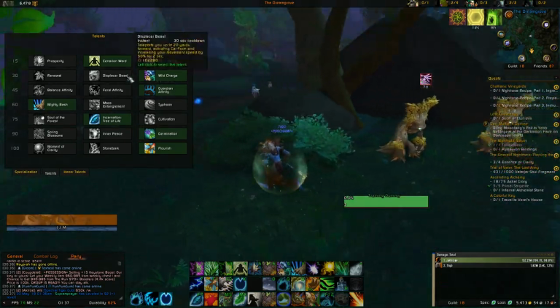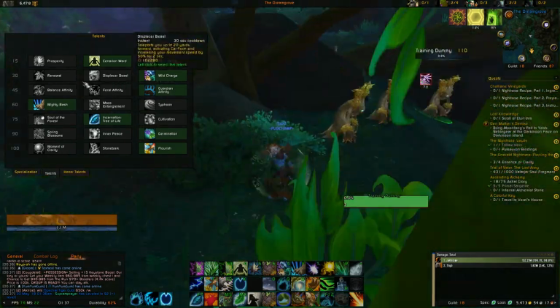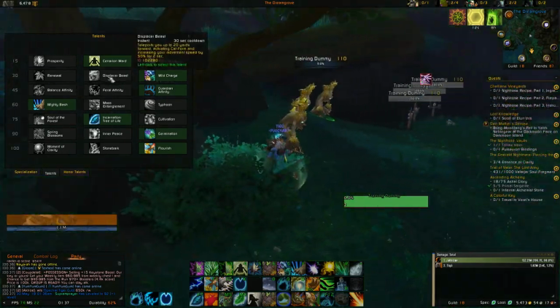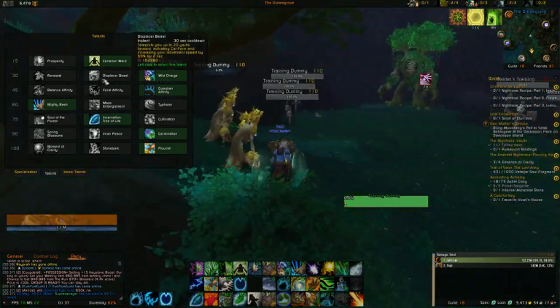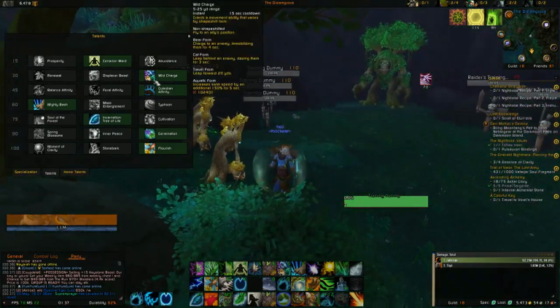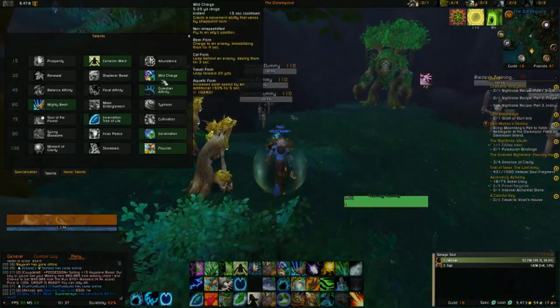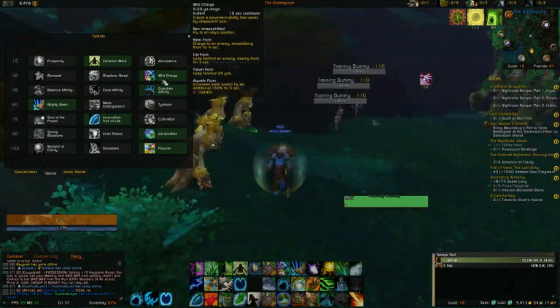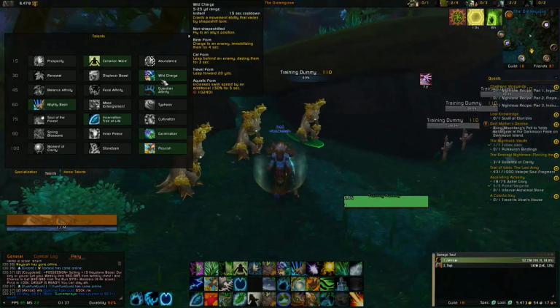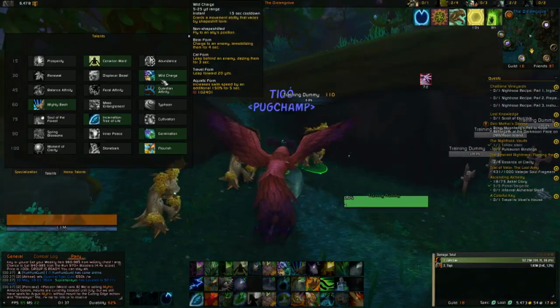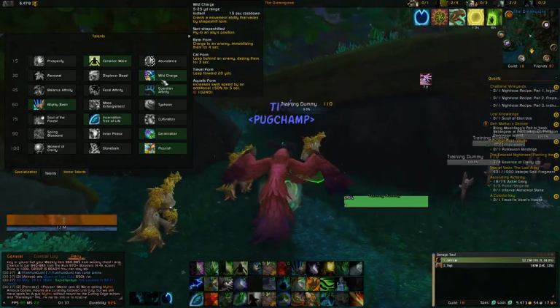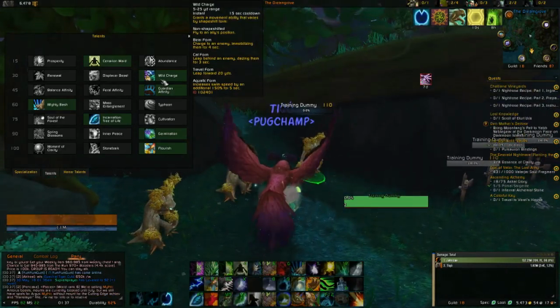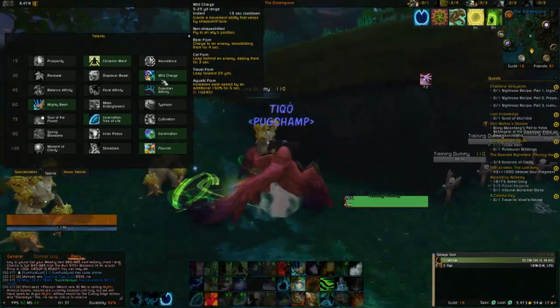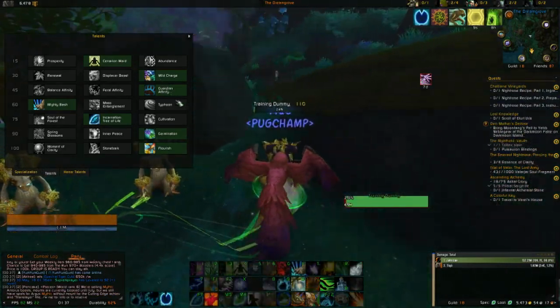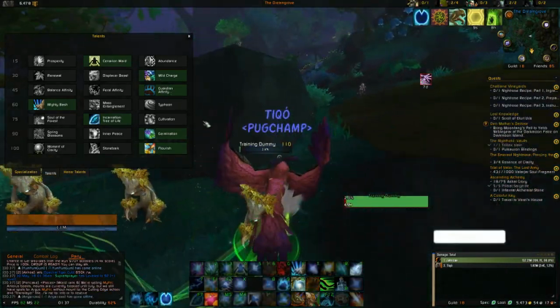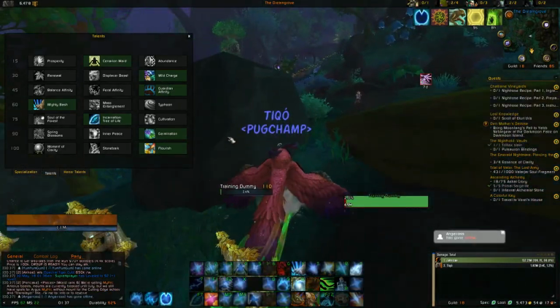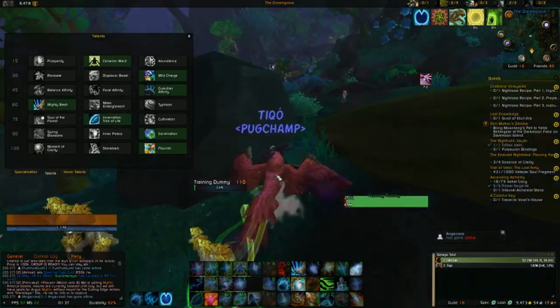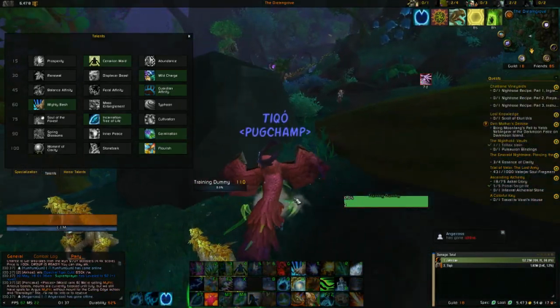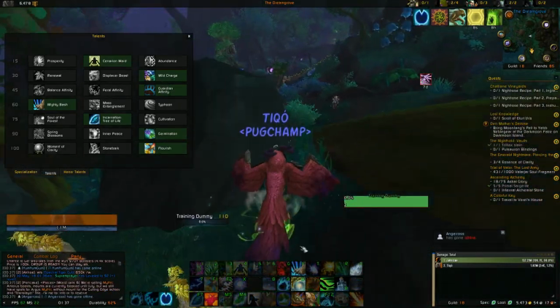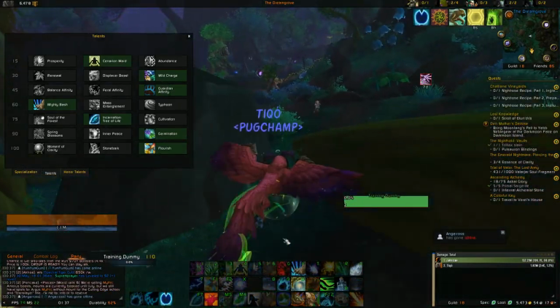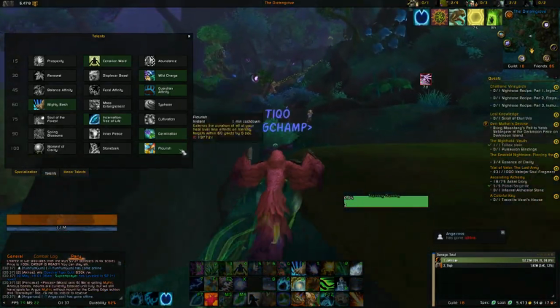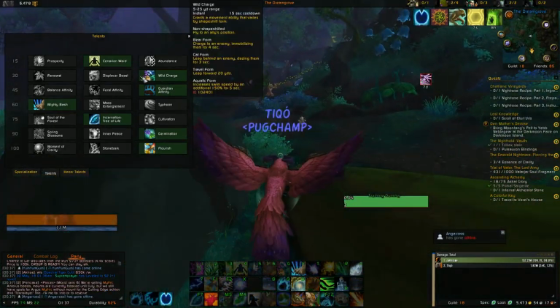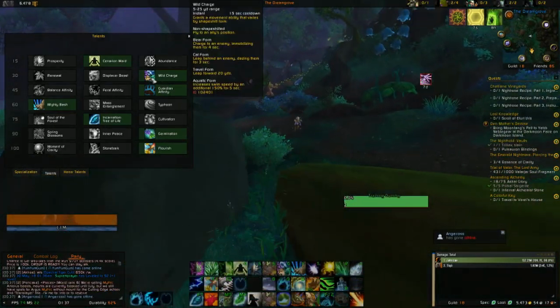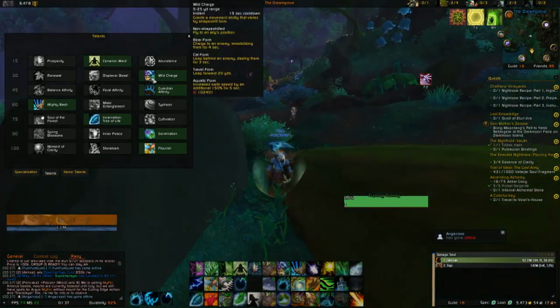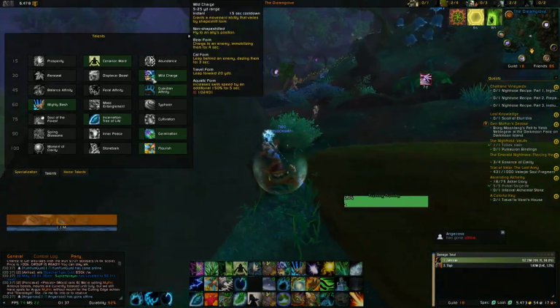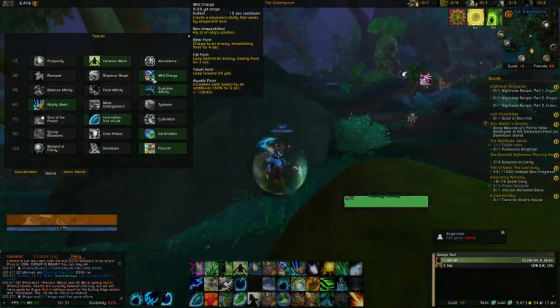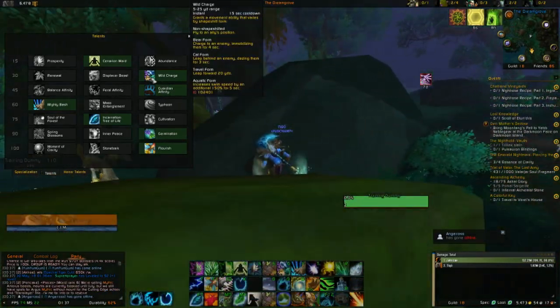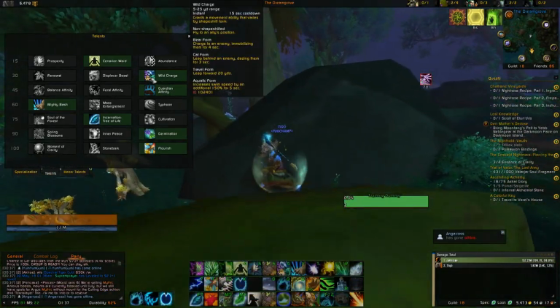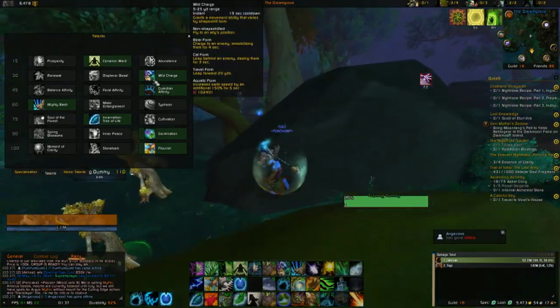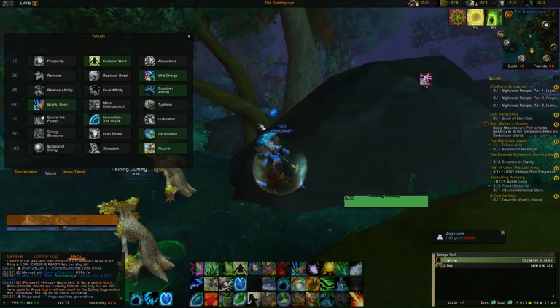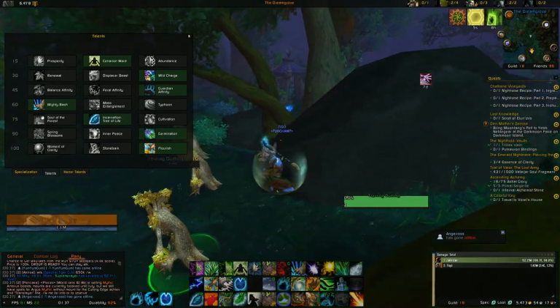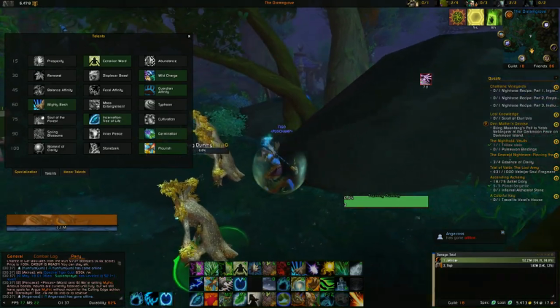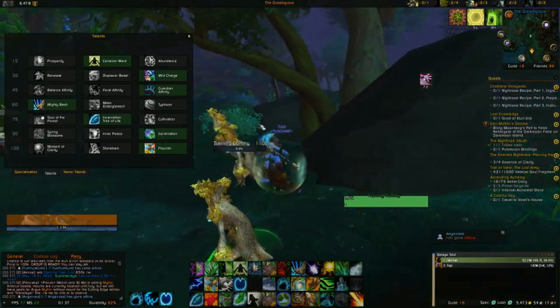The next talent is down to you. I usually take Wild Charge because when you go into Travel Form you can quickly use the leap and get away from people who are trying to attack you.